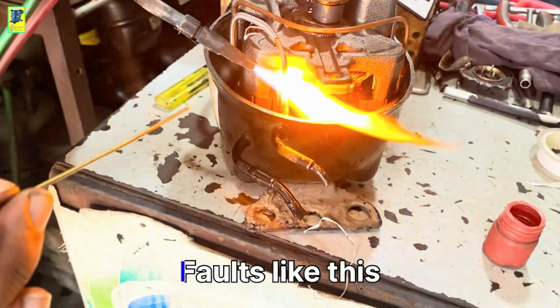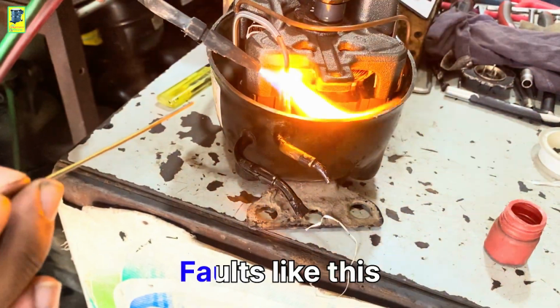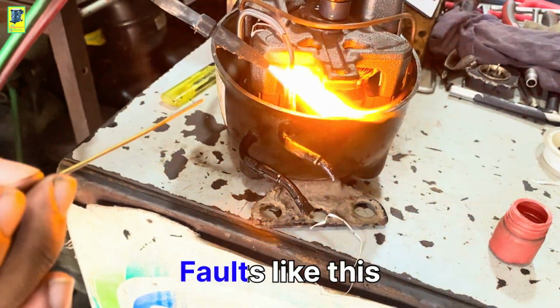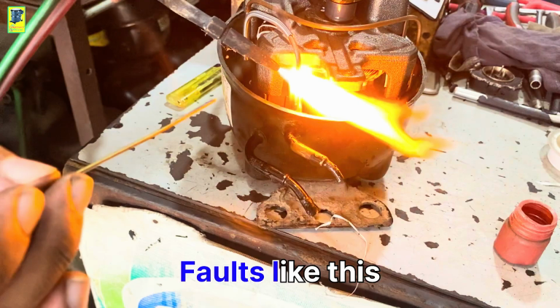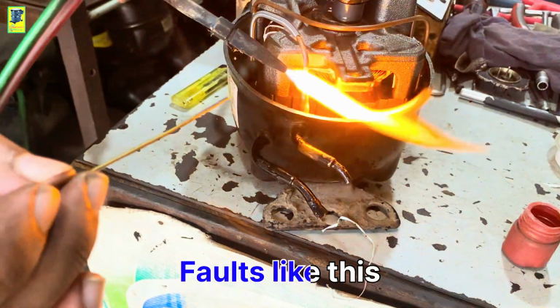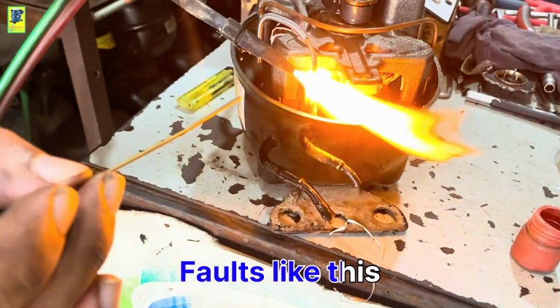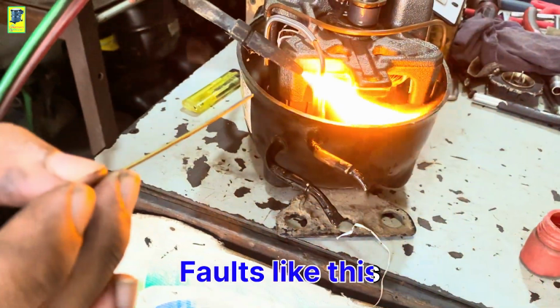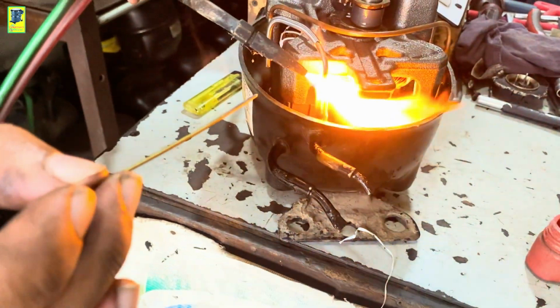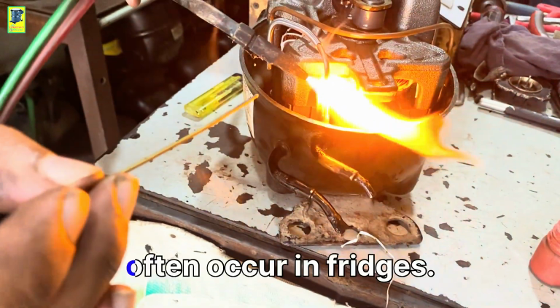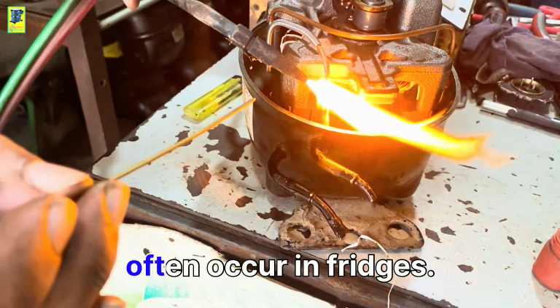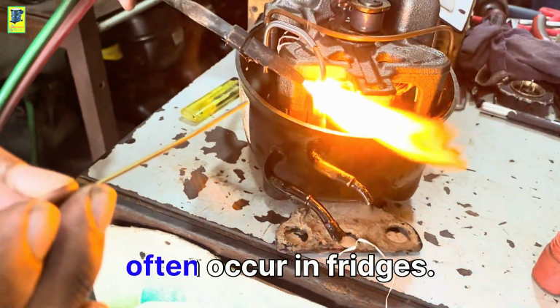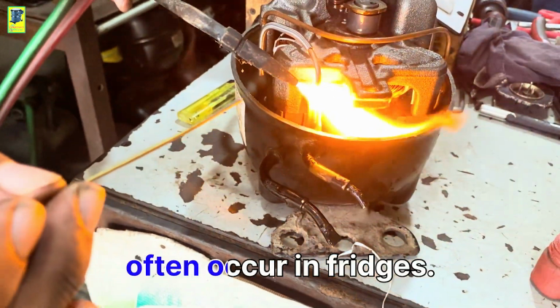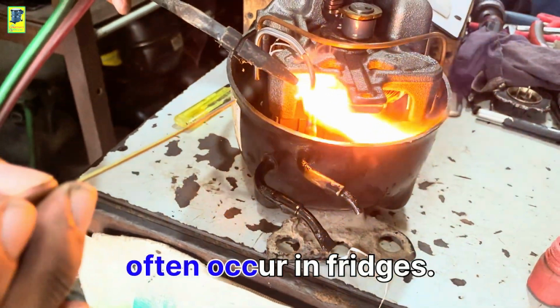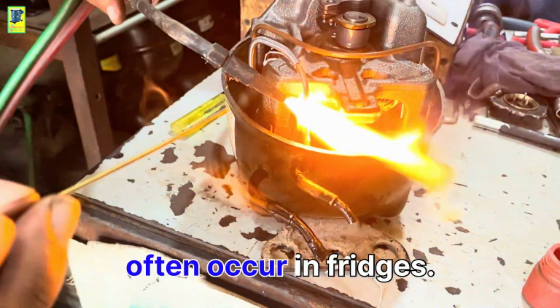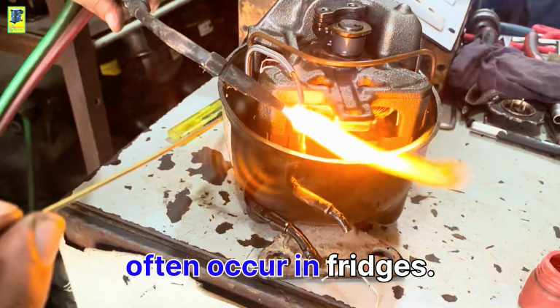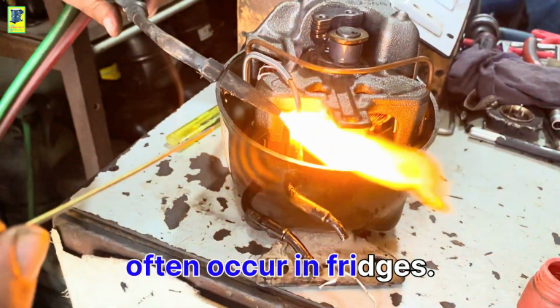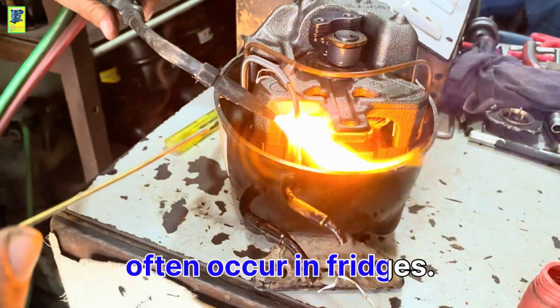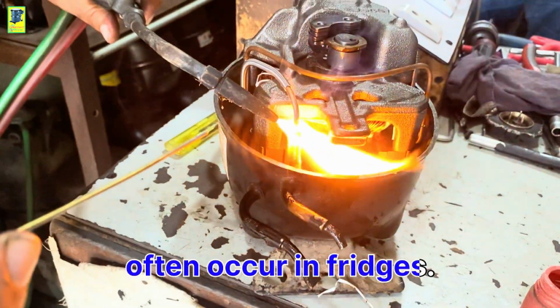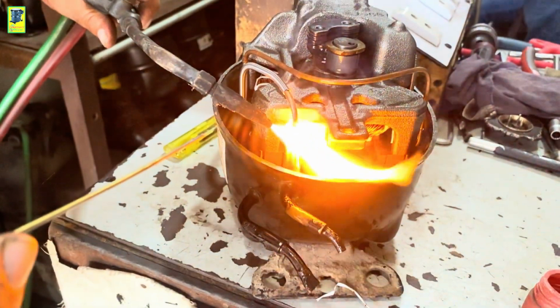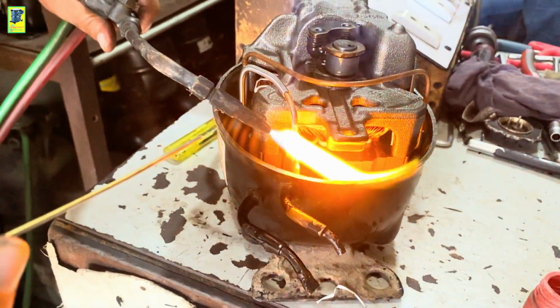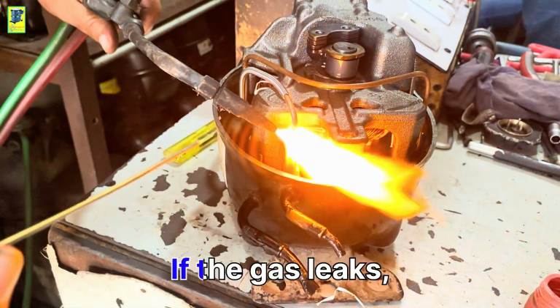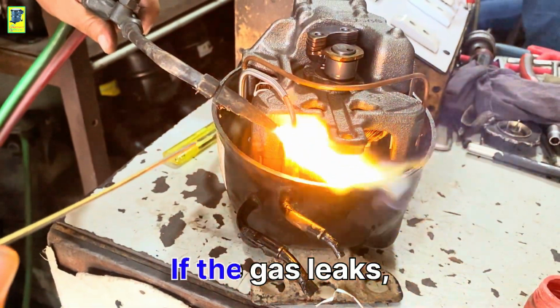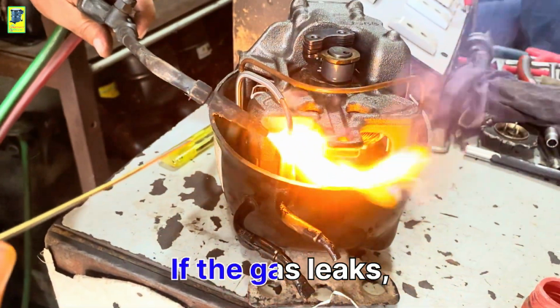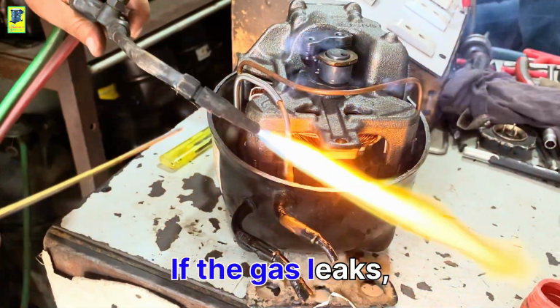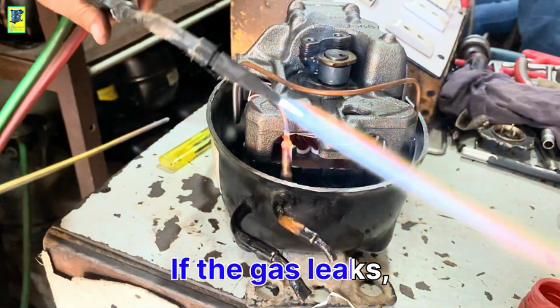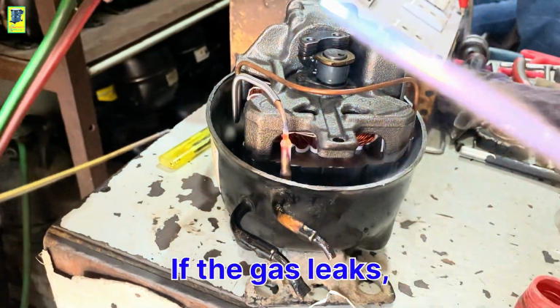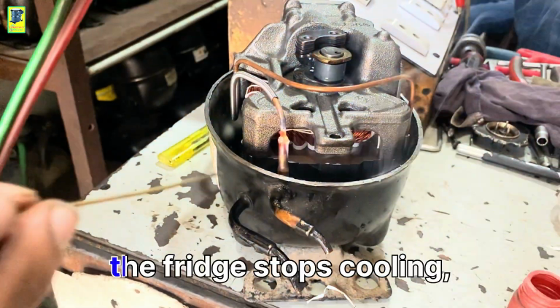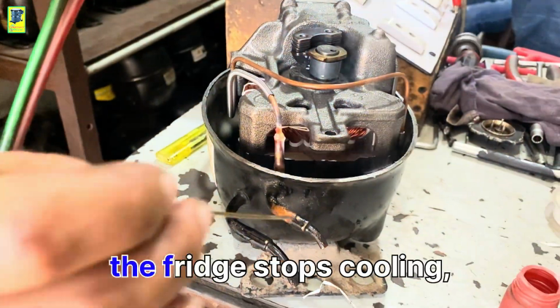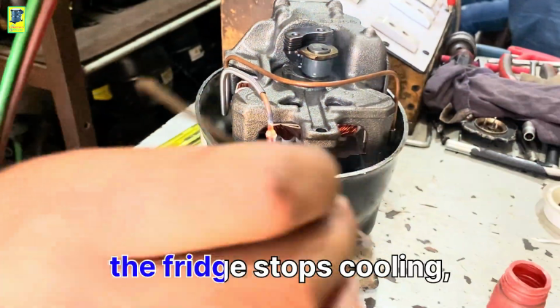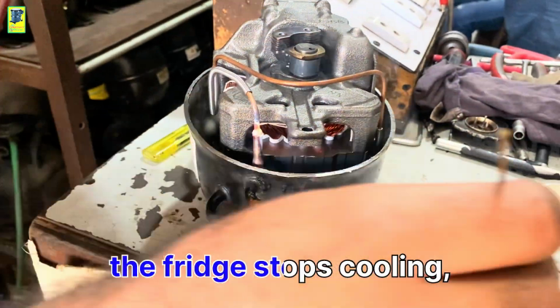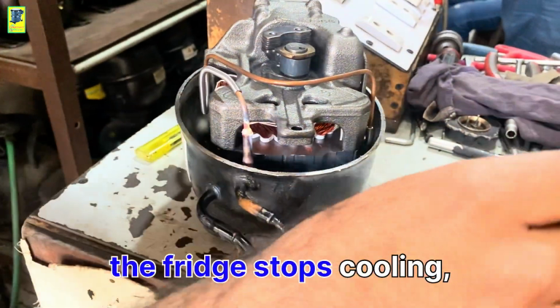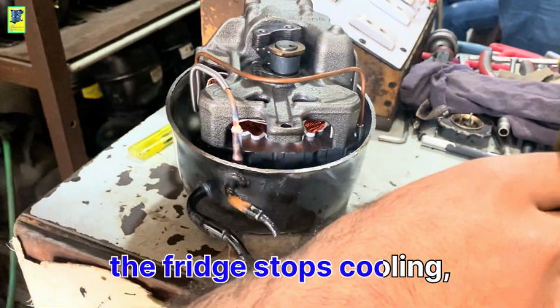Faults like this often occur in fridges. If the gas leaks, the fridge stops cooling. And if there's a problem with the compressor, it also stops cooling.